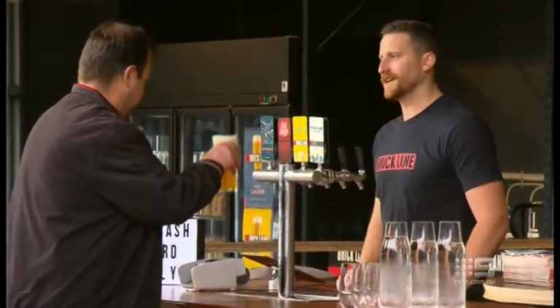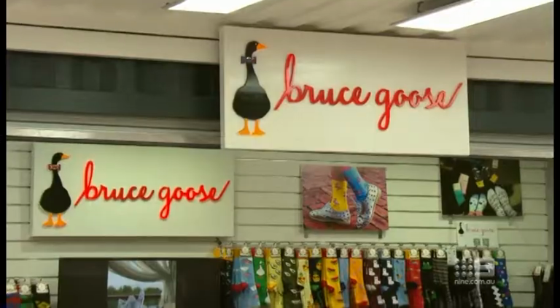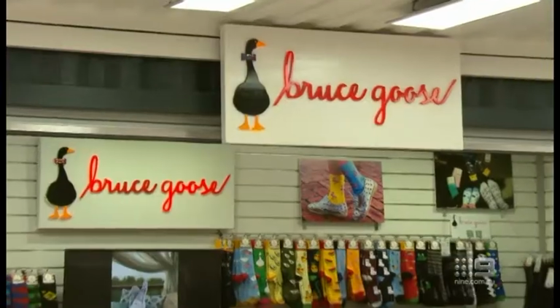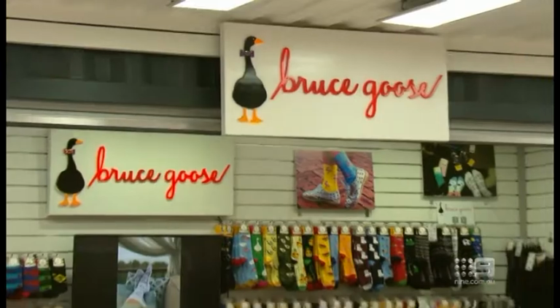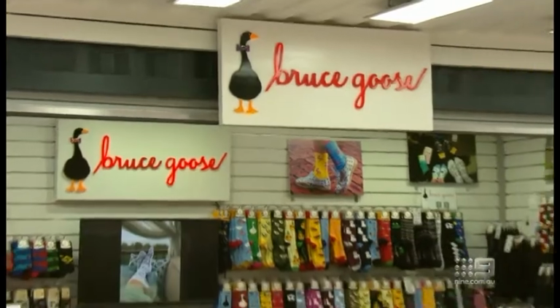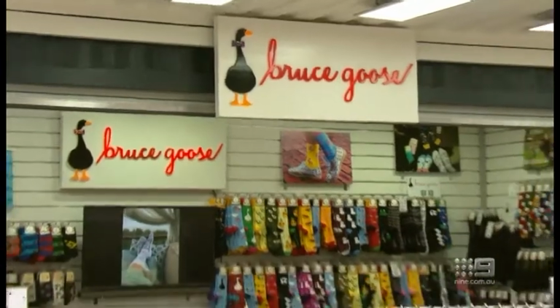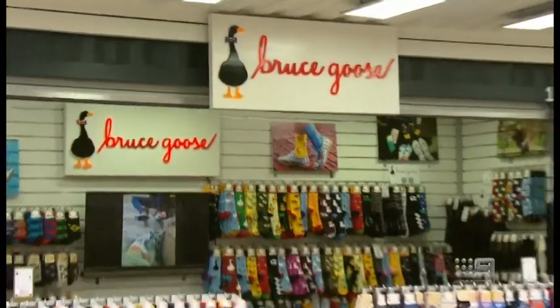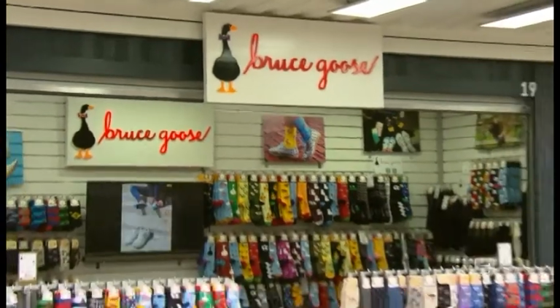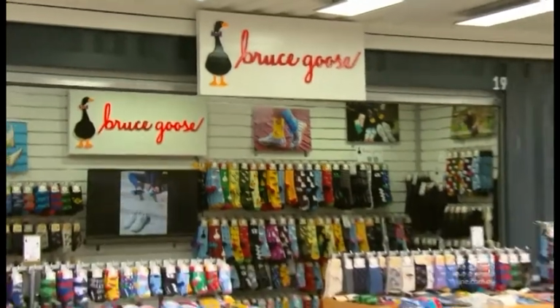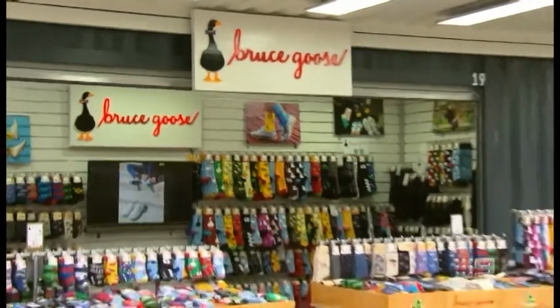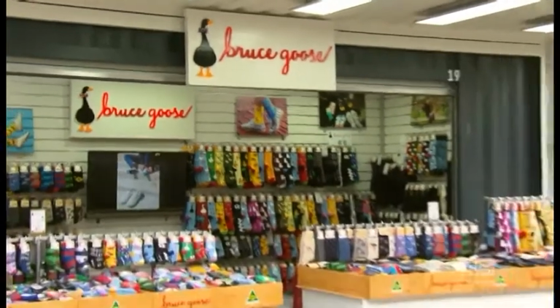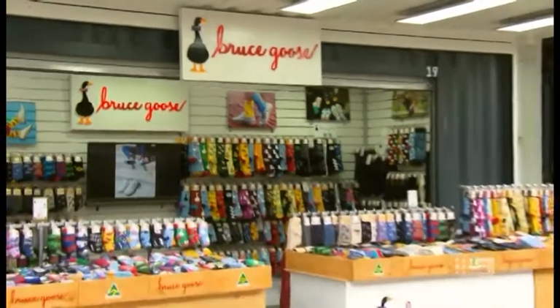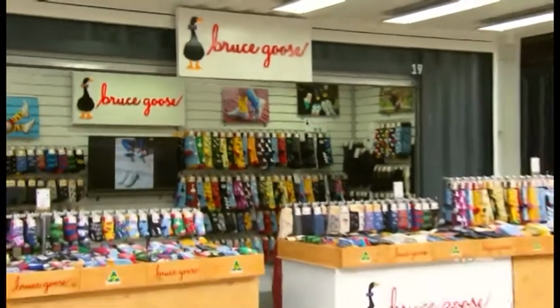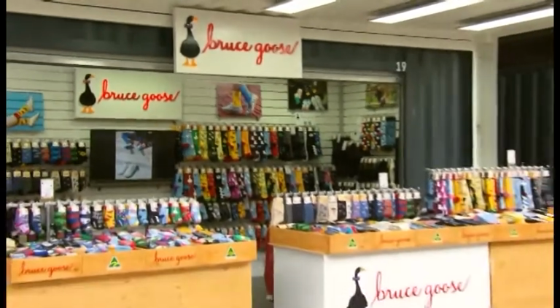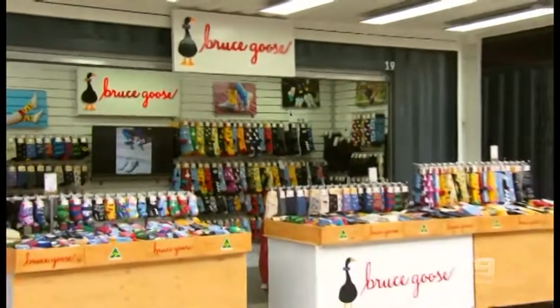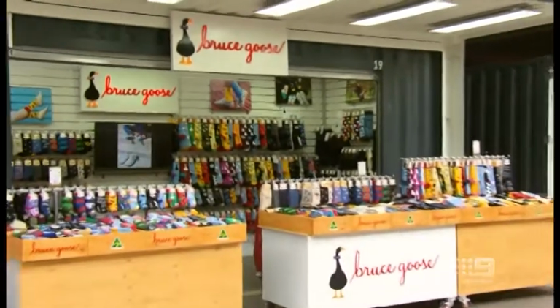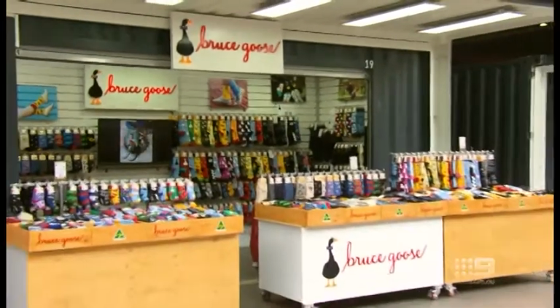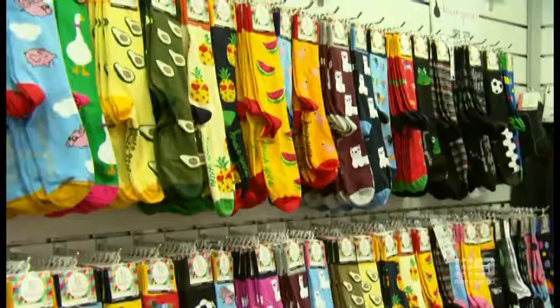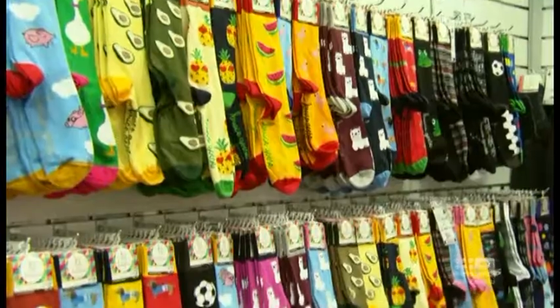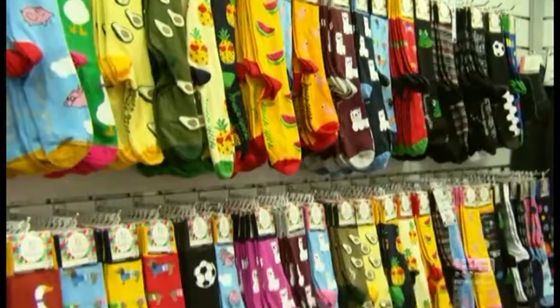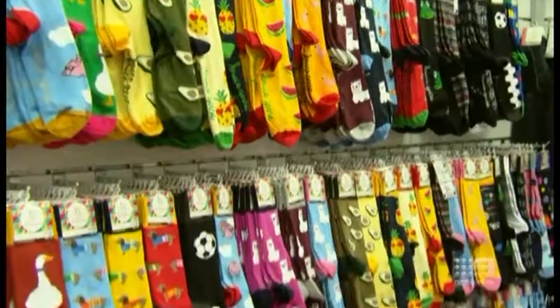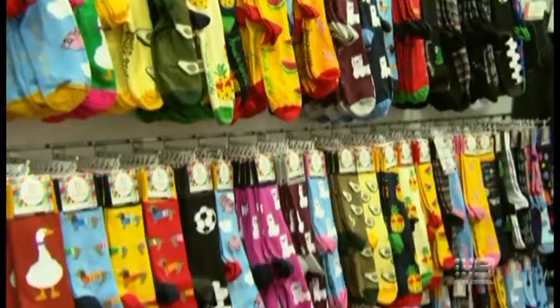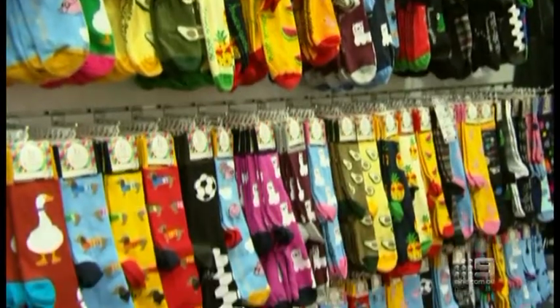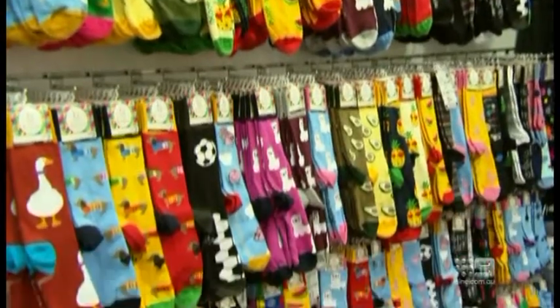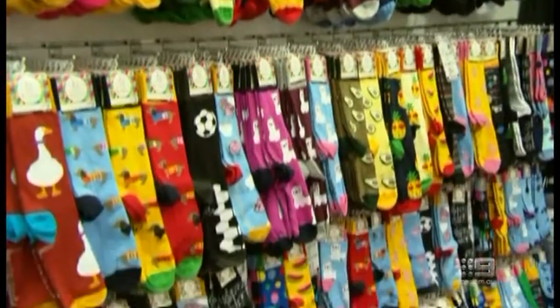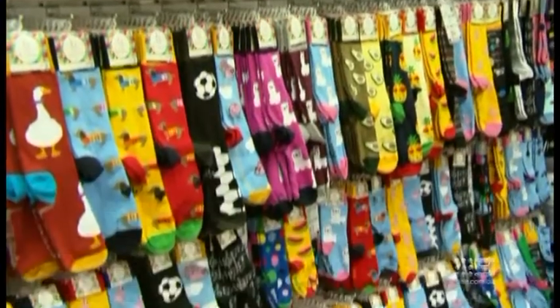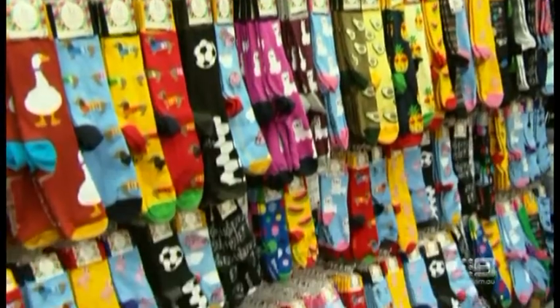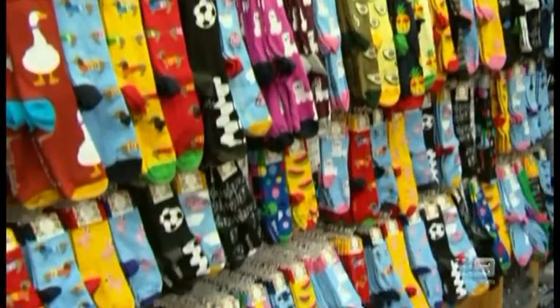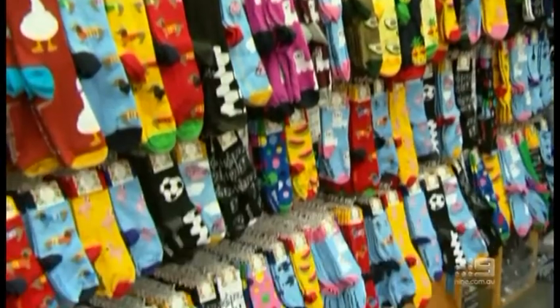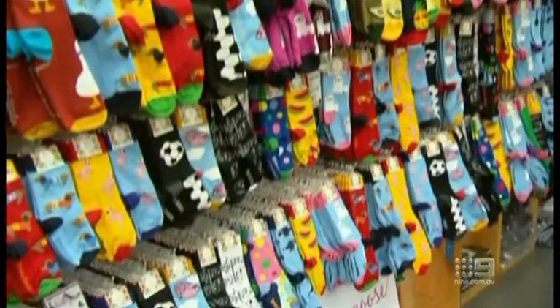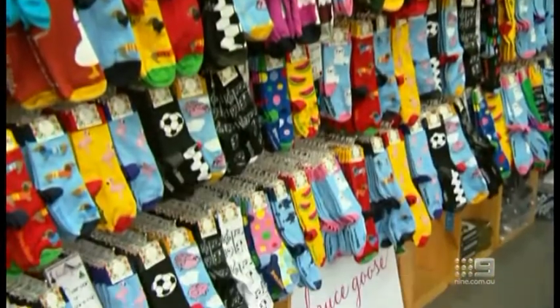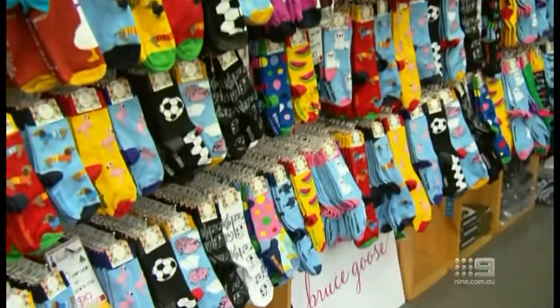The first container we call into is Bruce Goose, the home of quirky and colourful socks.